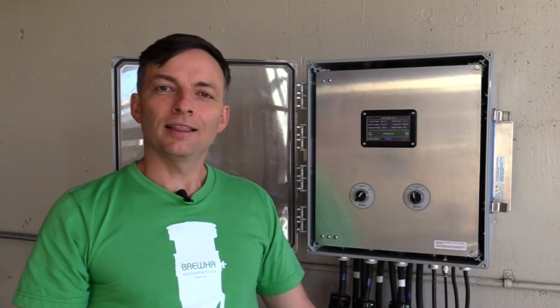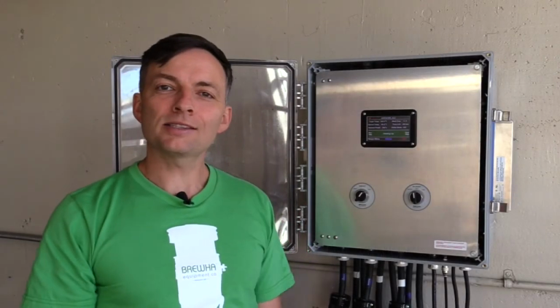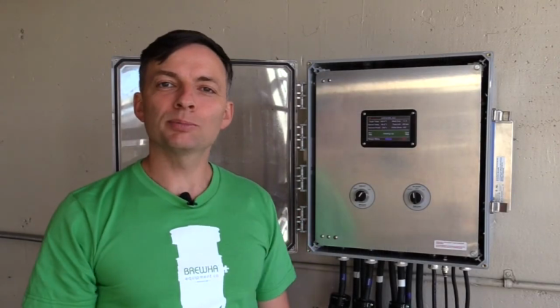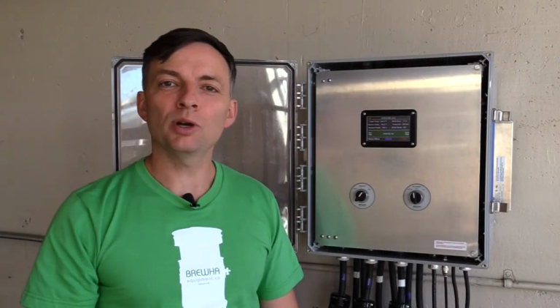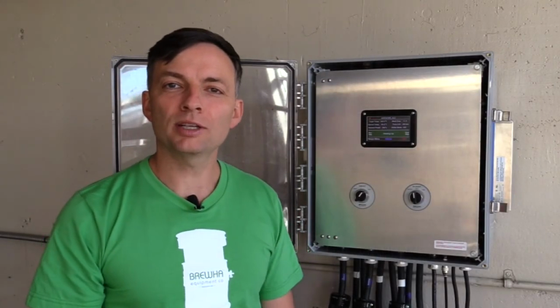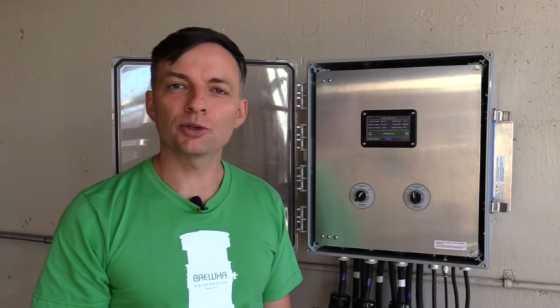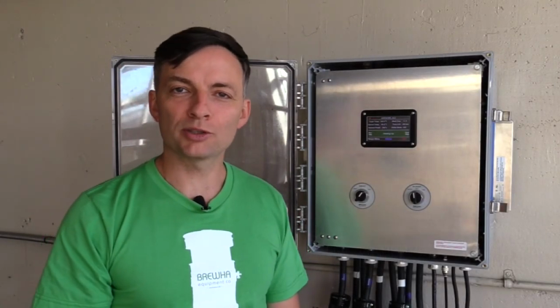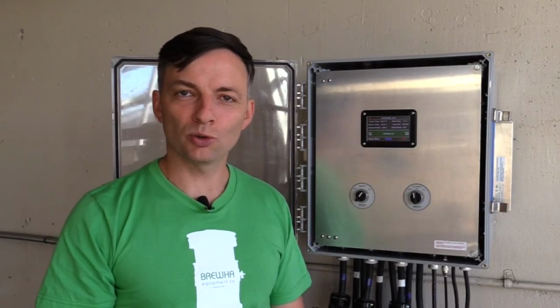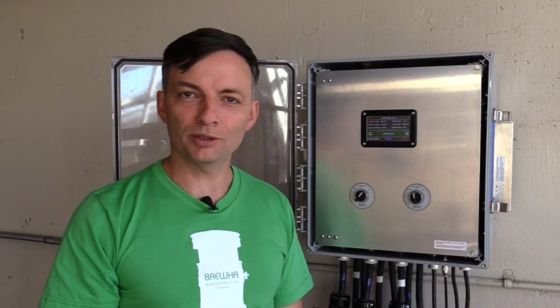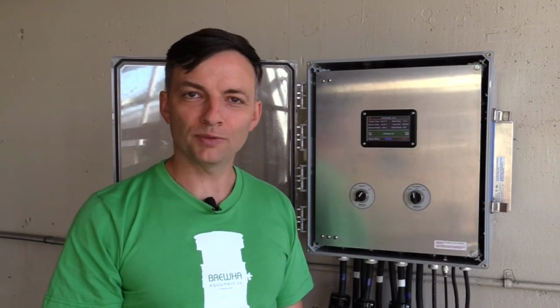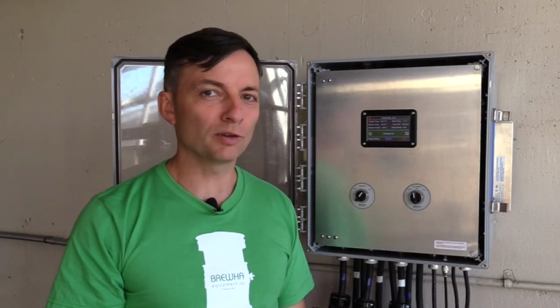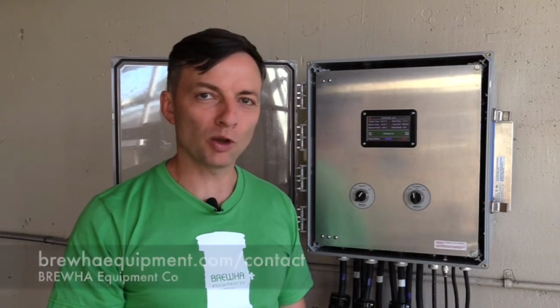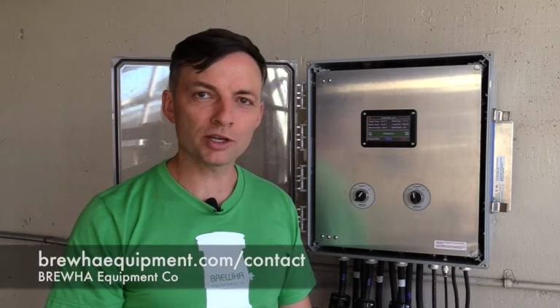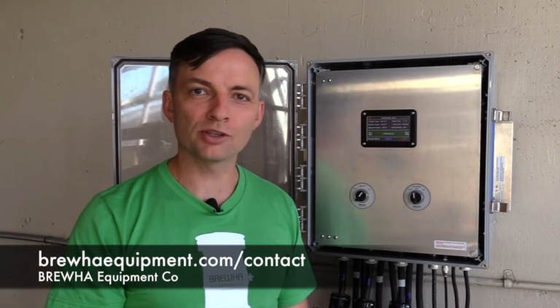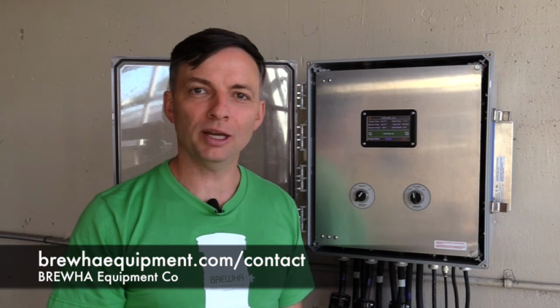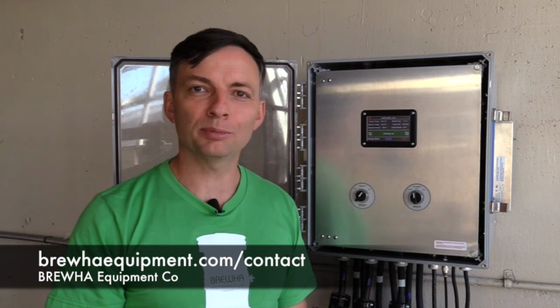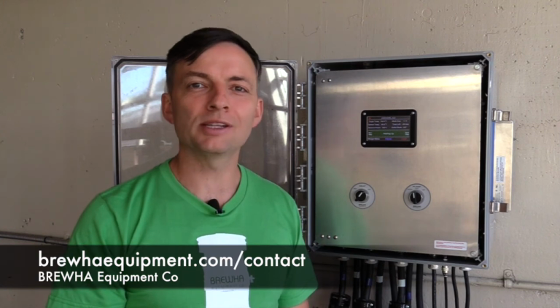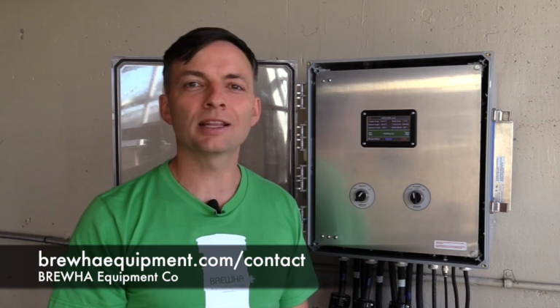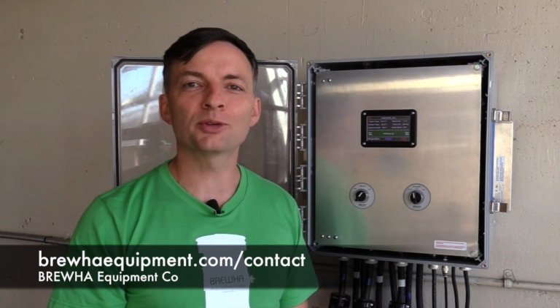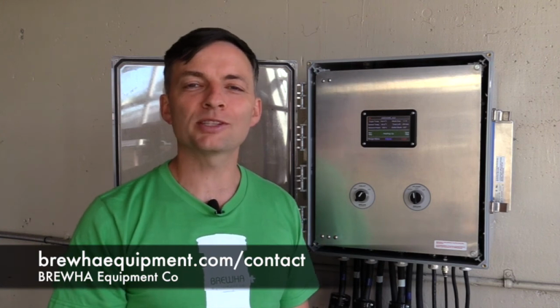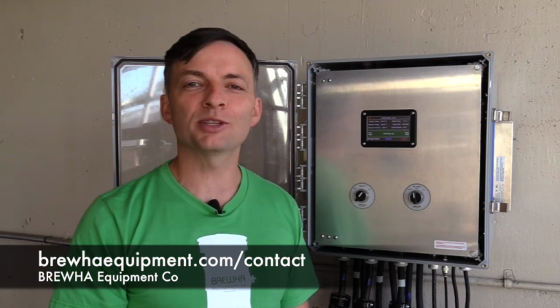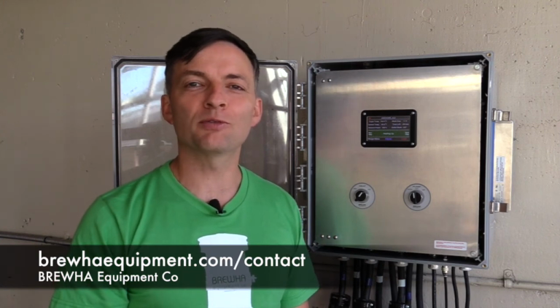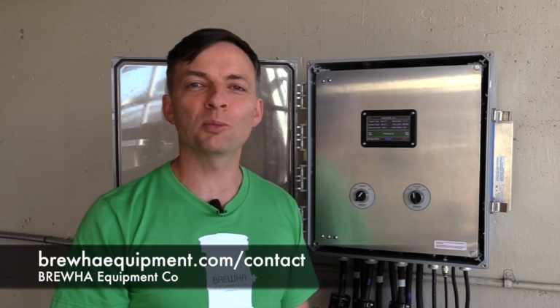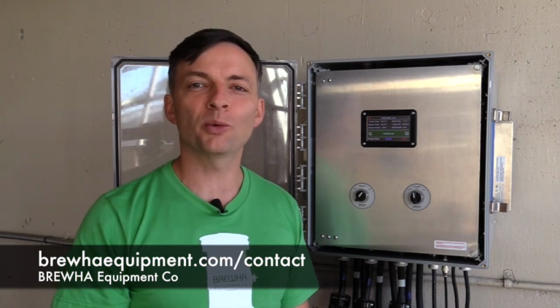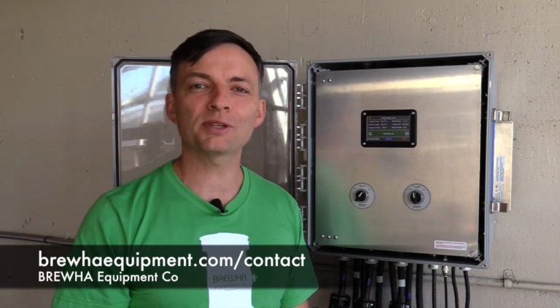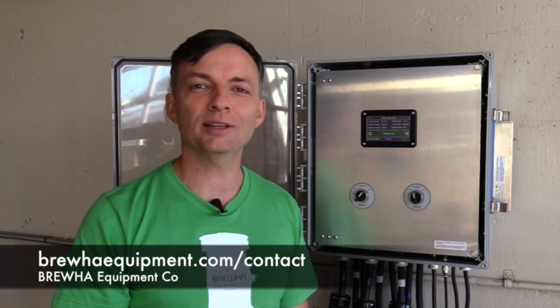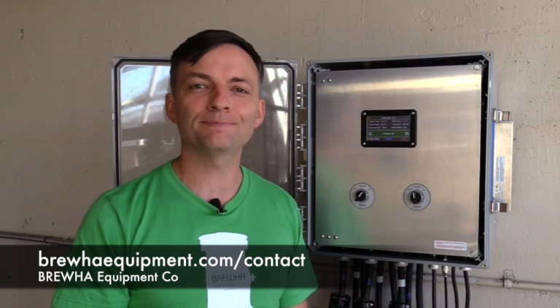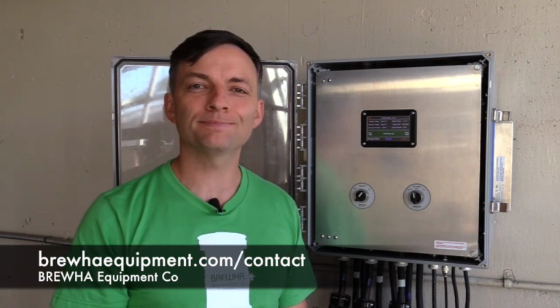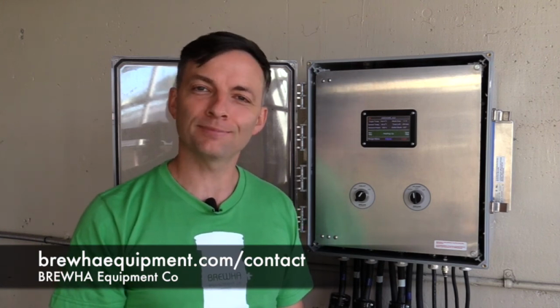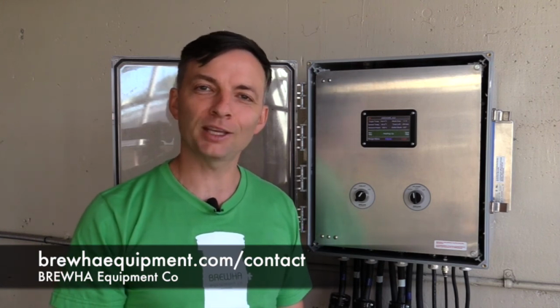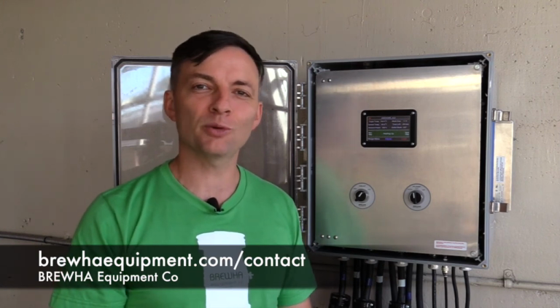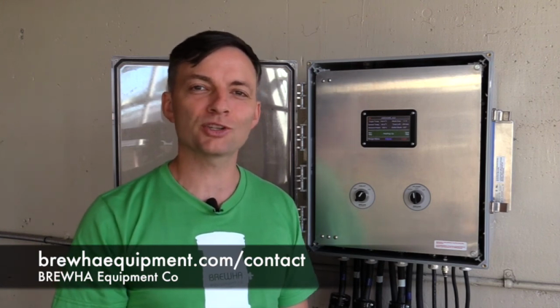That's the Bruja touchscreen controller. If you have any questions about it please send them to us using the form on the website, and thank you for watching.